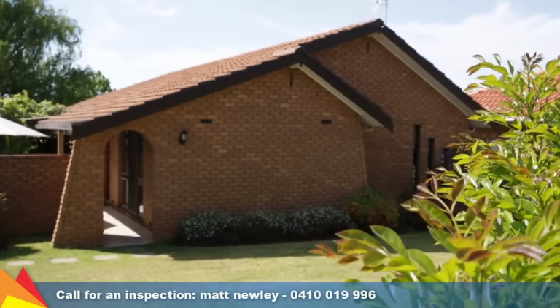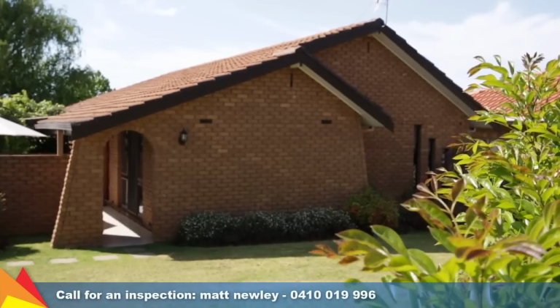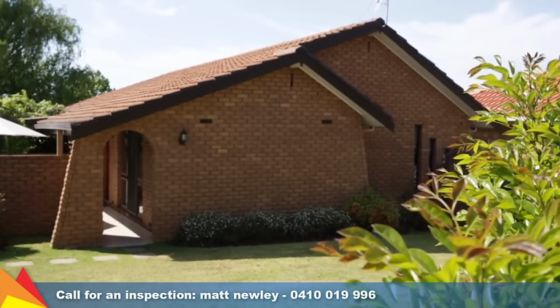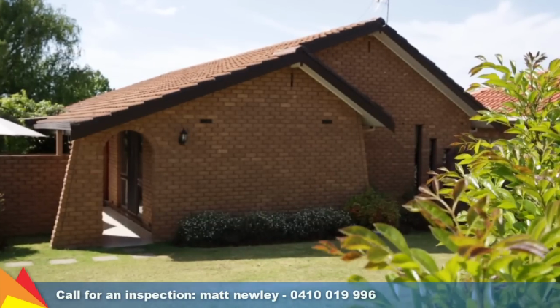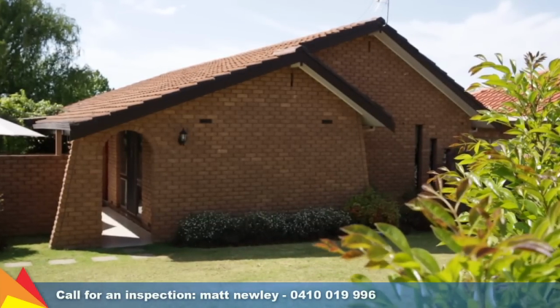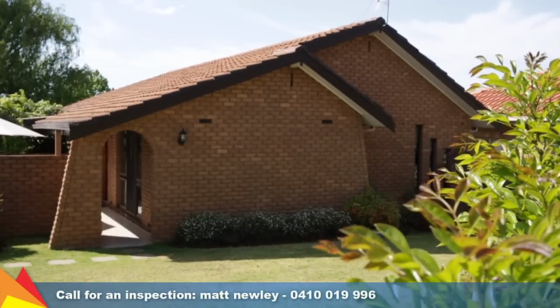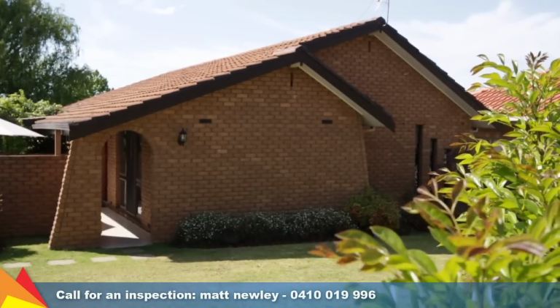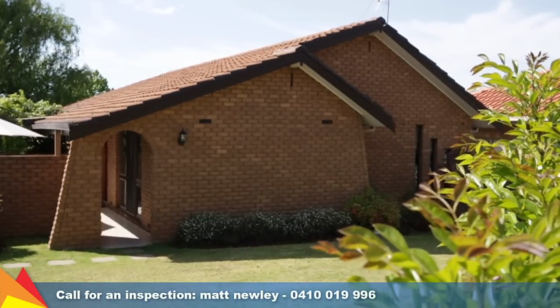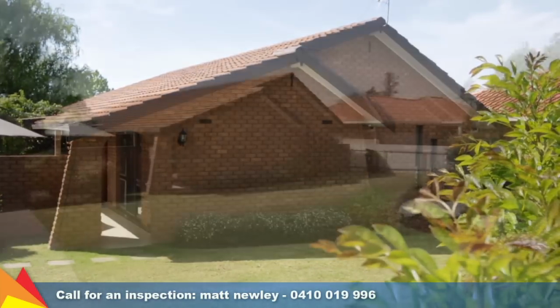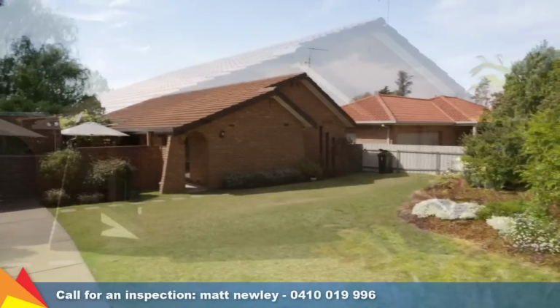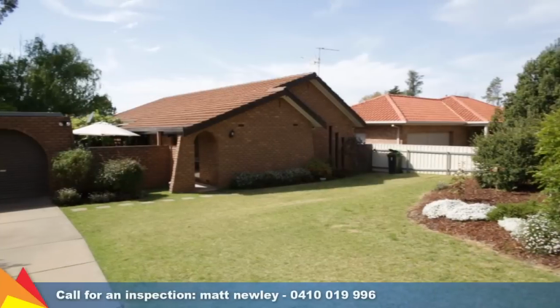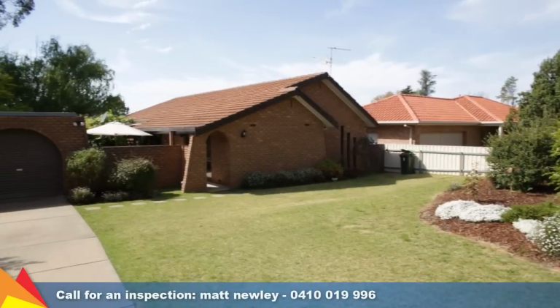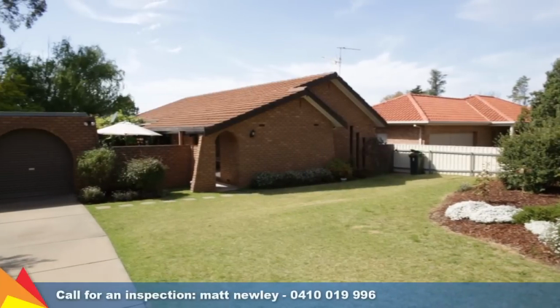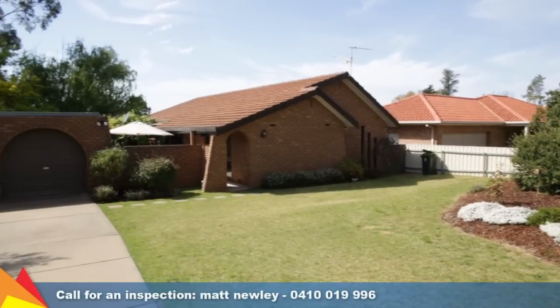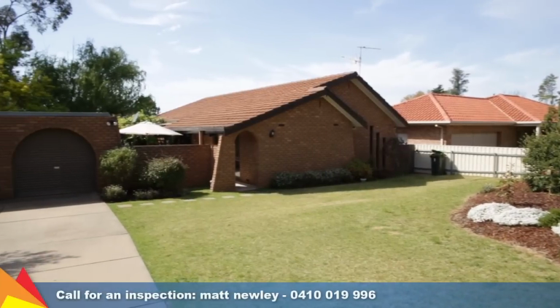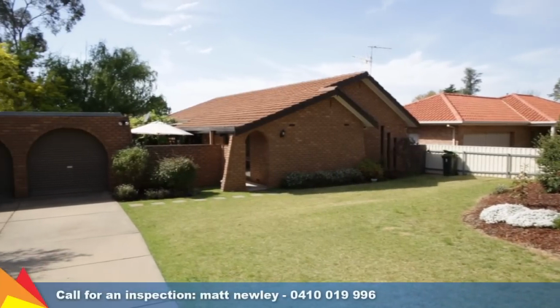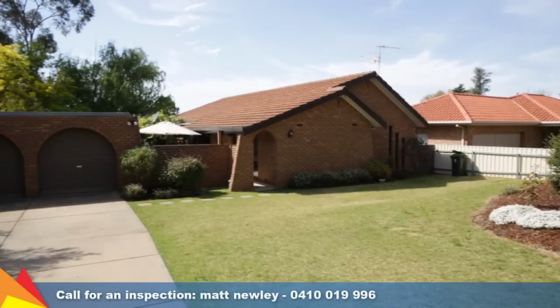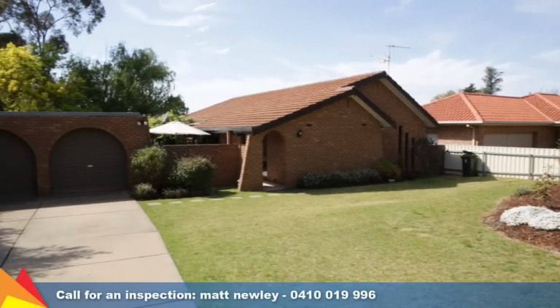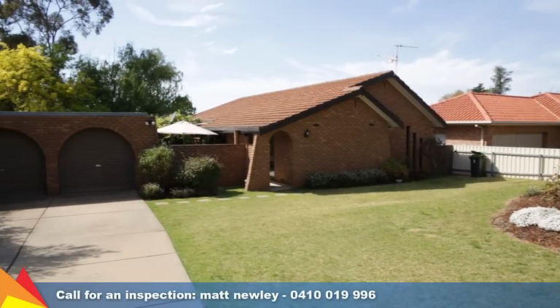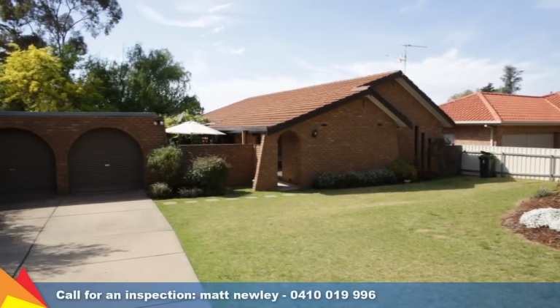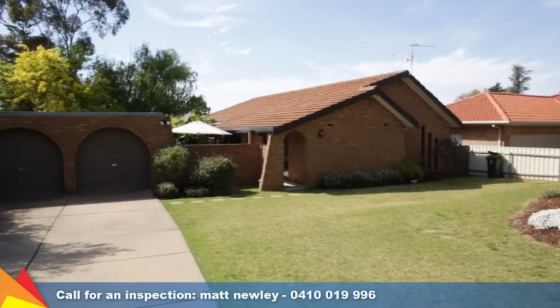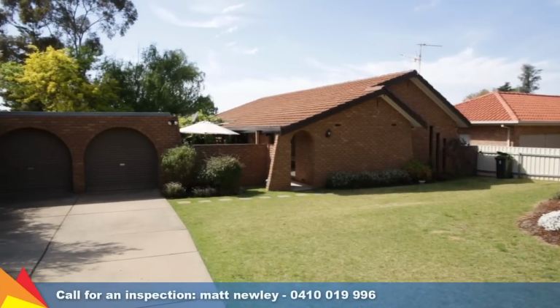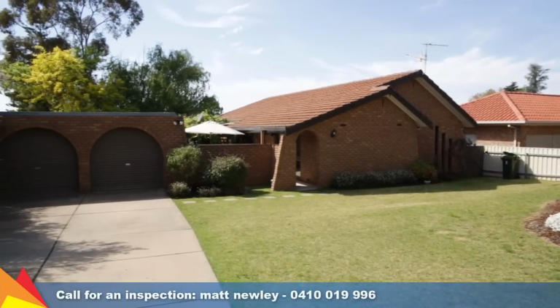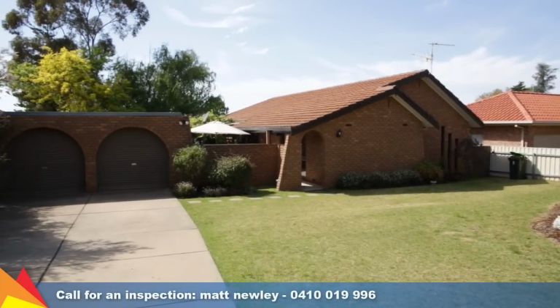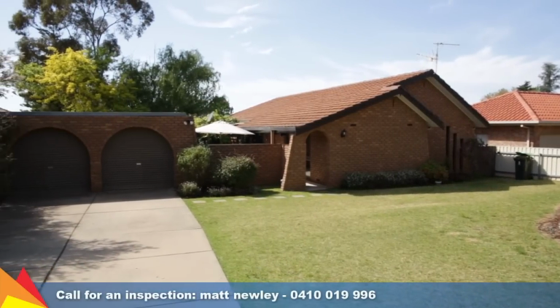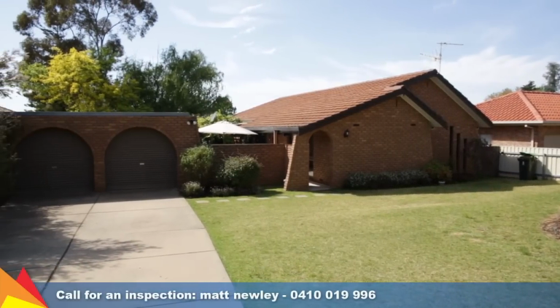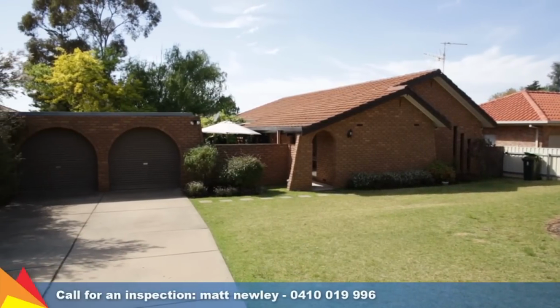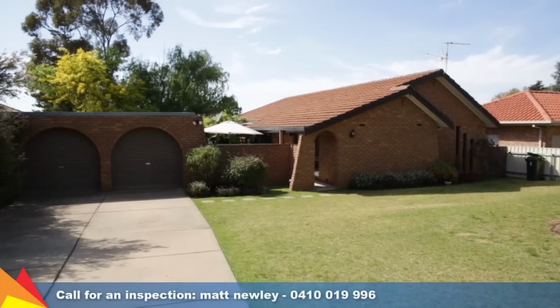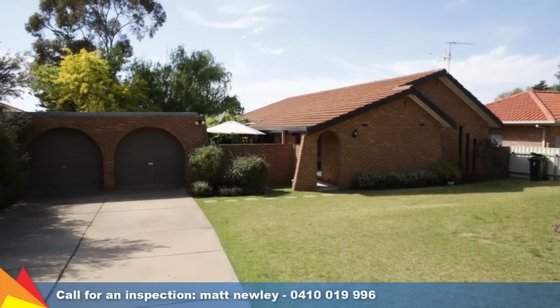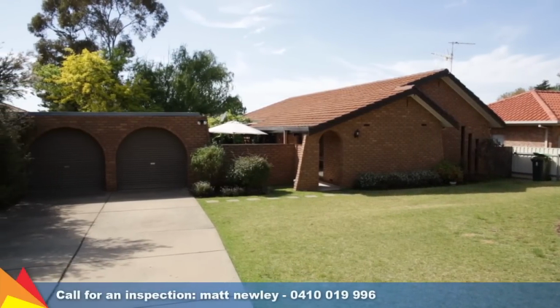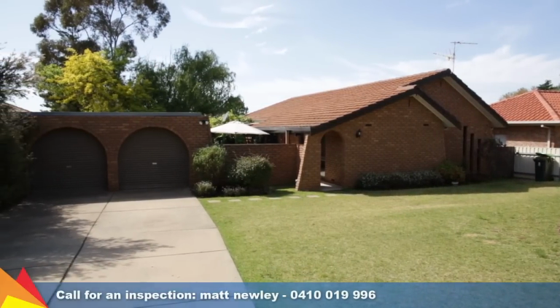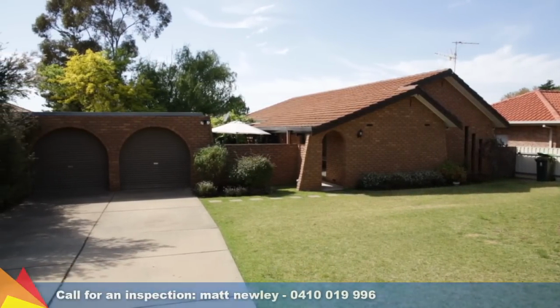This contemporary home offers all the extras you and your family need. I invite you to arrange an inspection today.